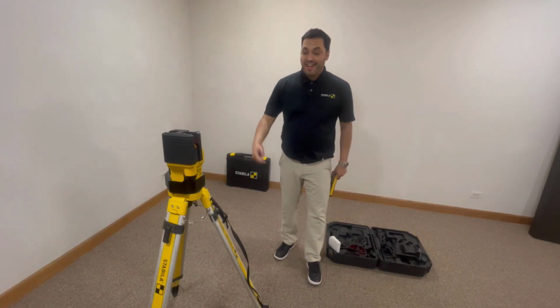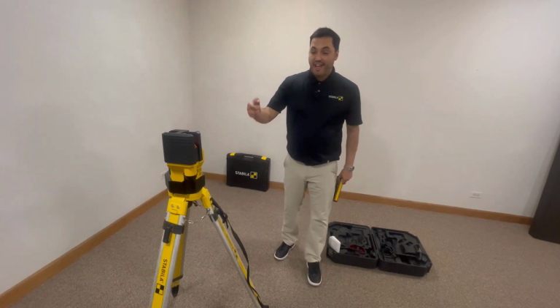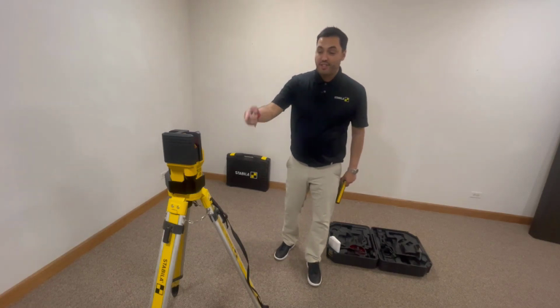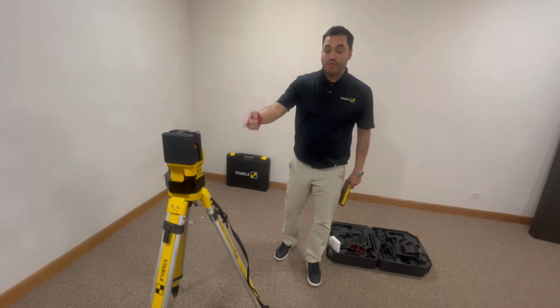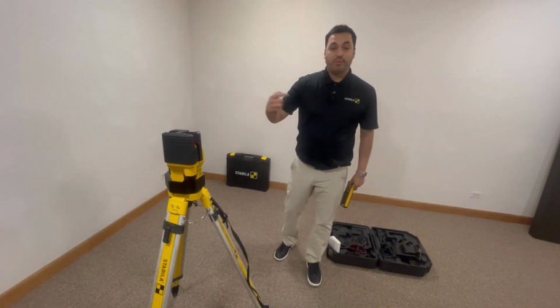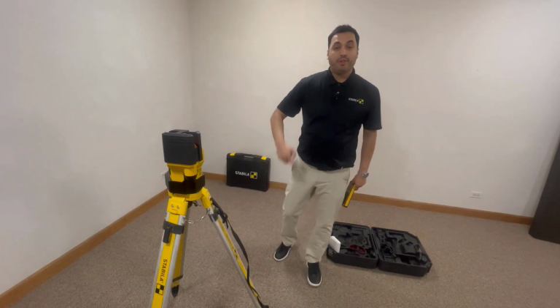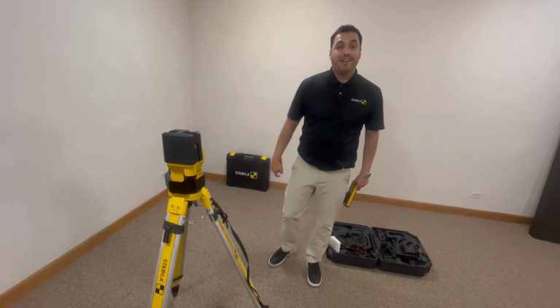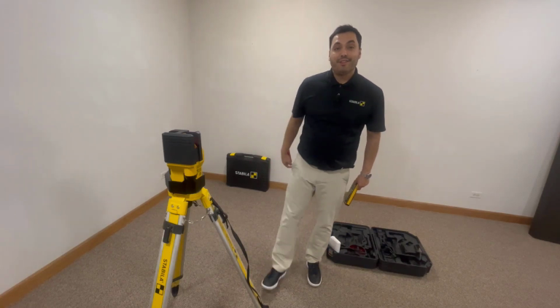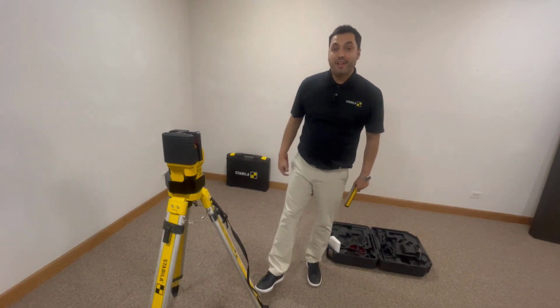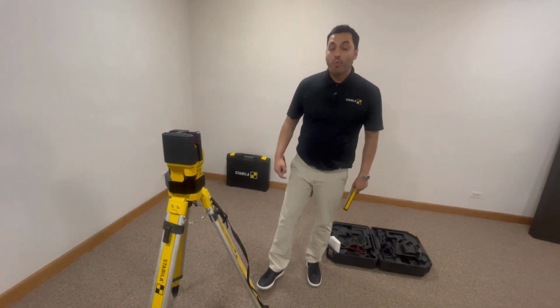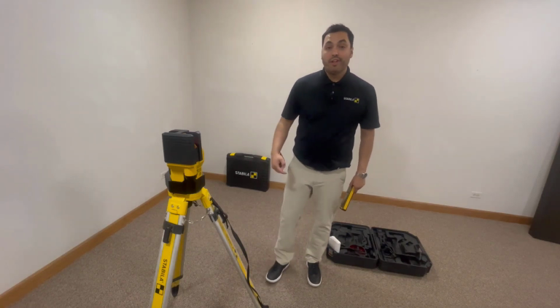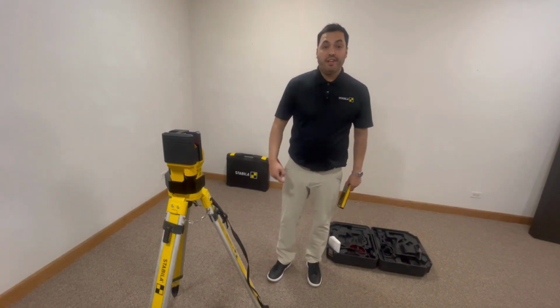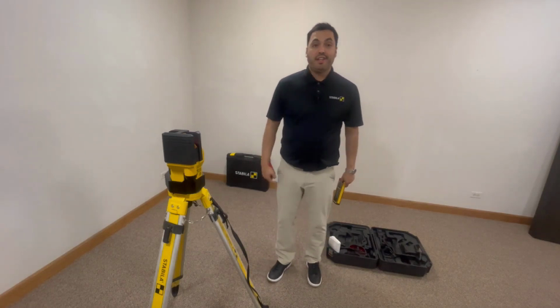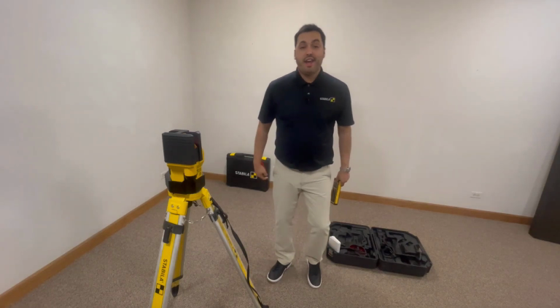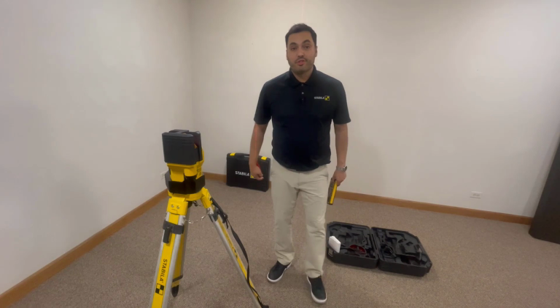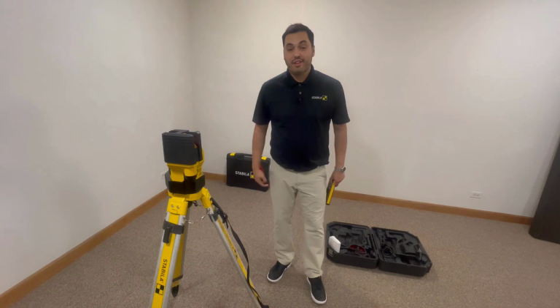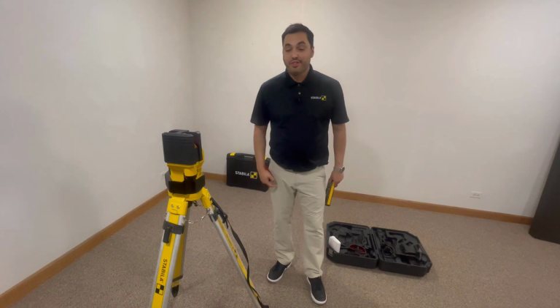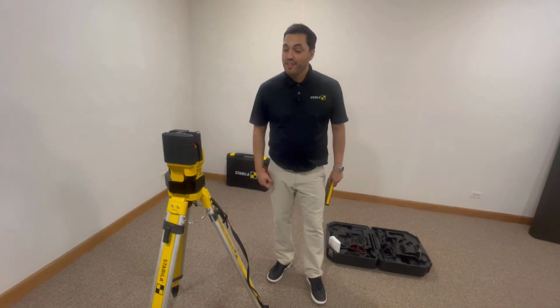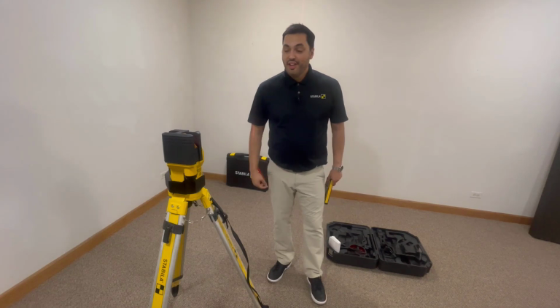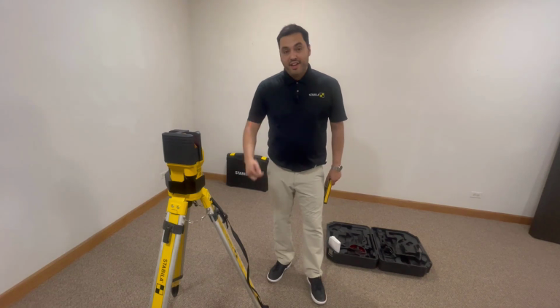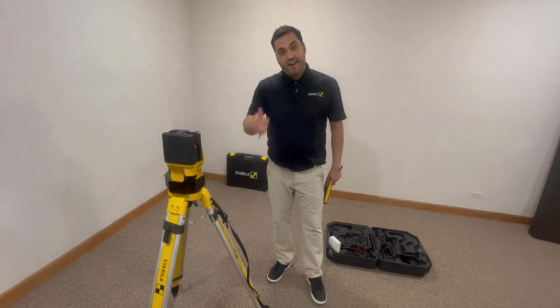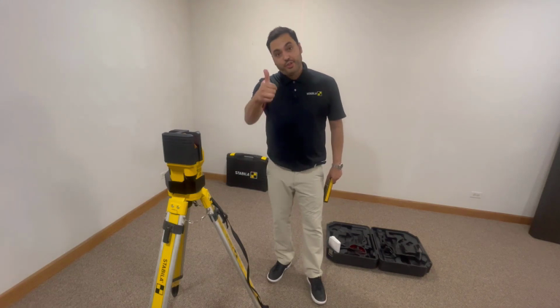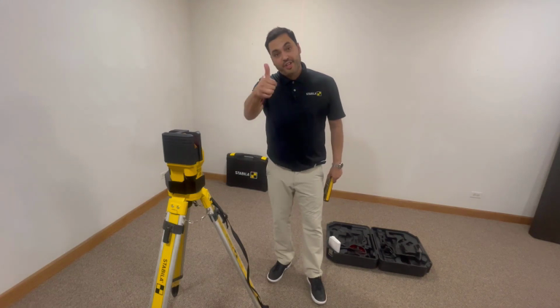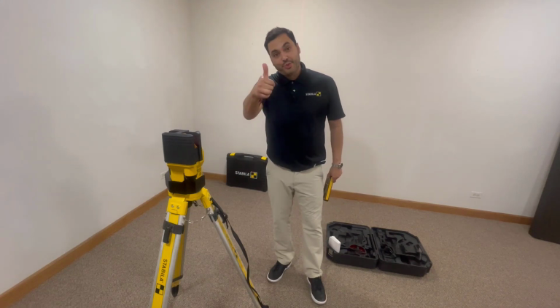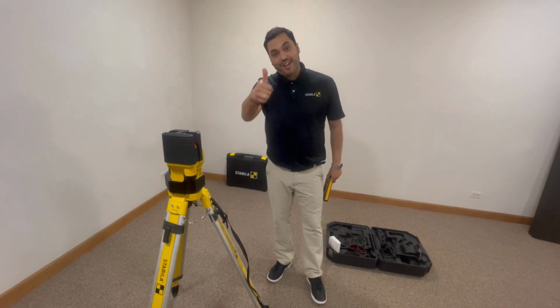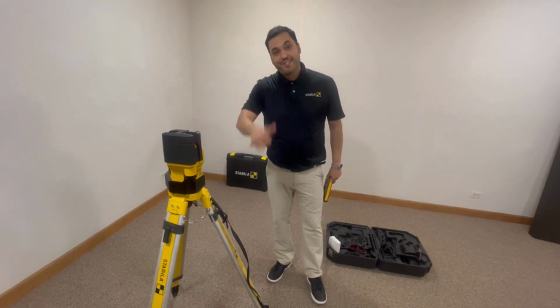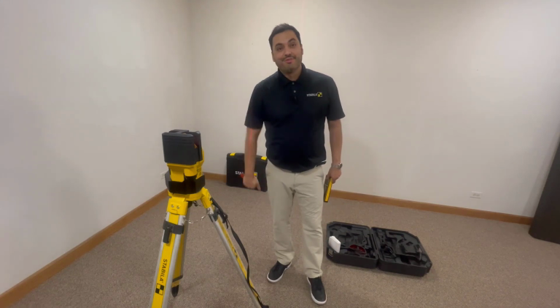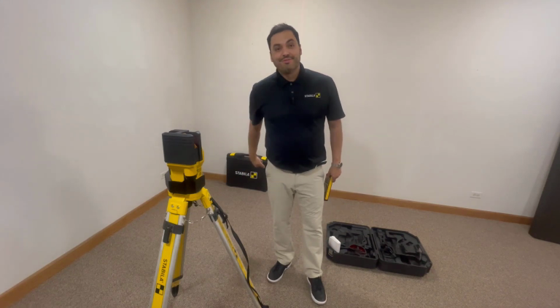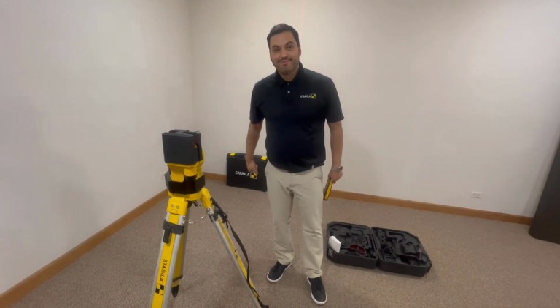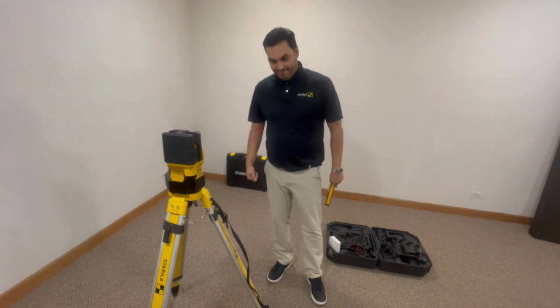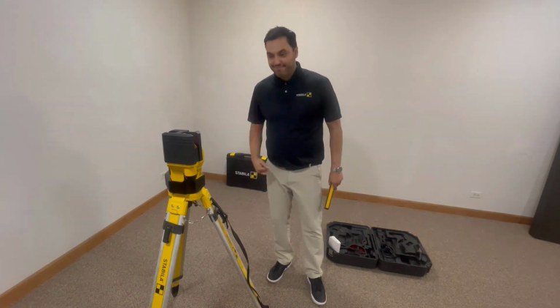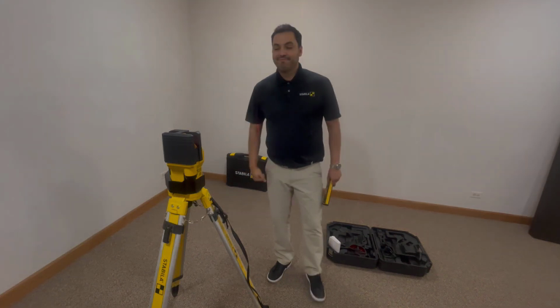And that is your Stabila LA-180L layout station. Until the next one, guys. Thank you.